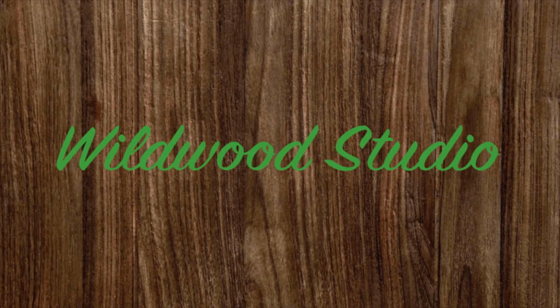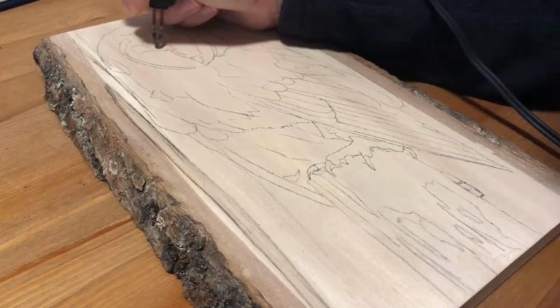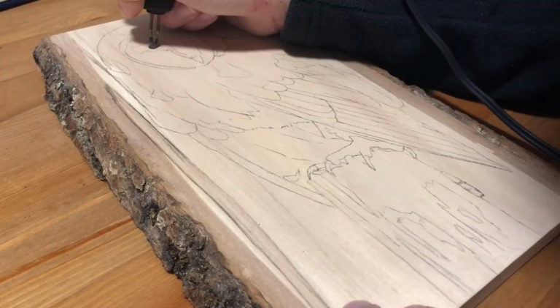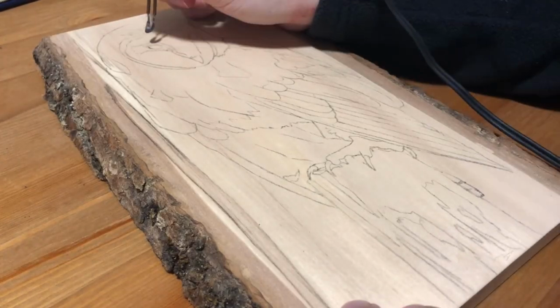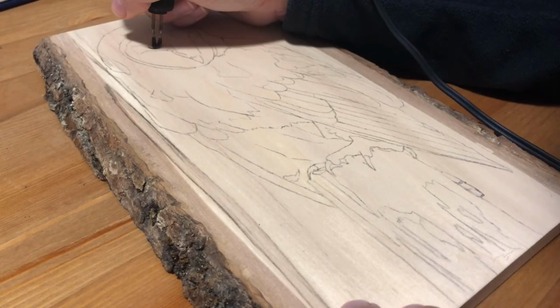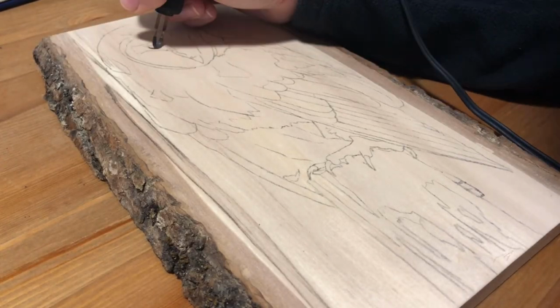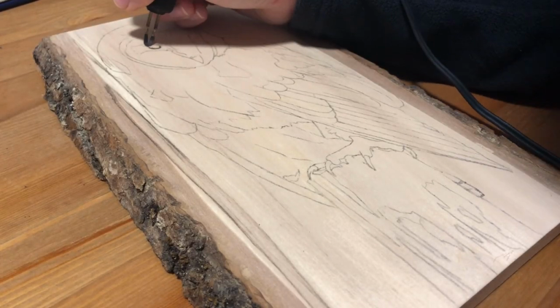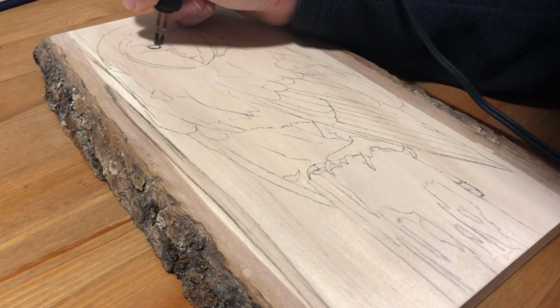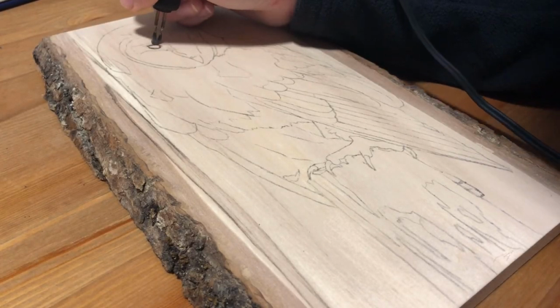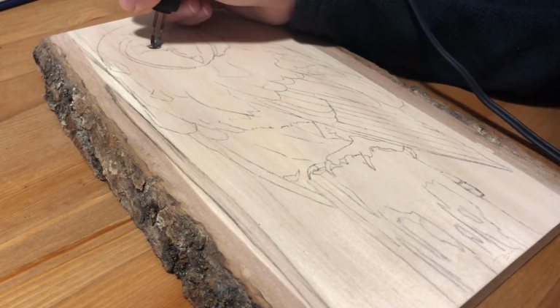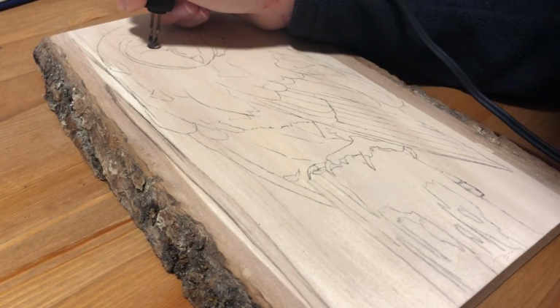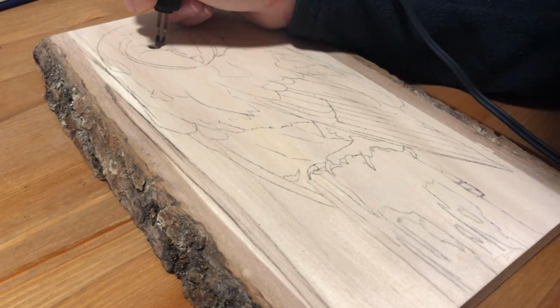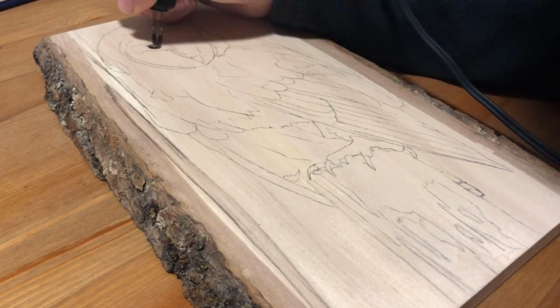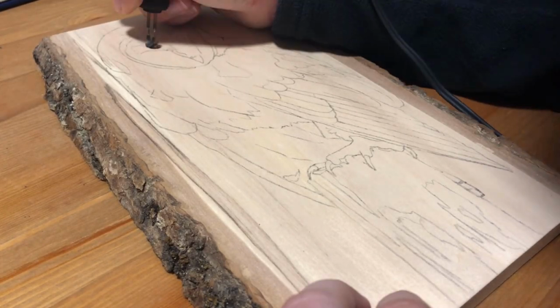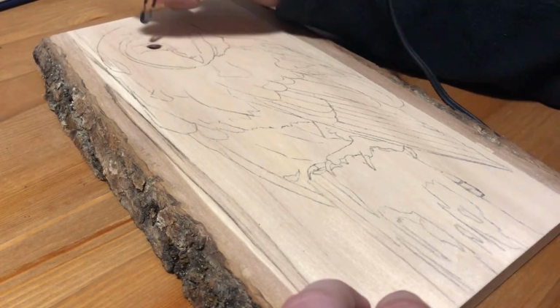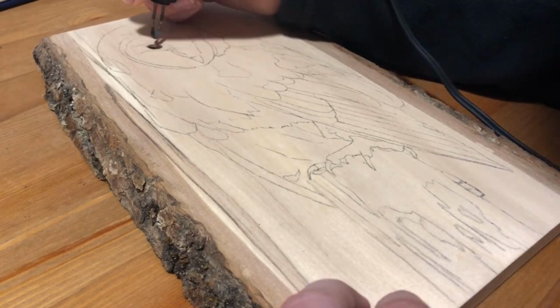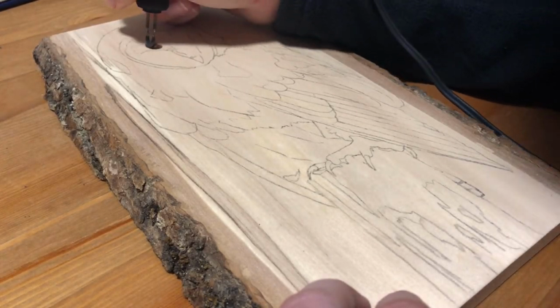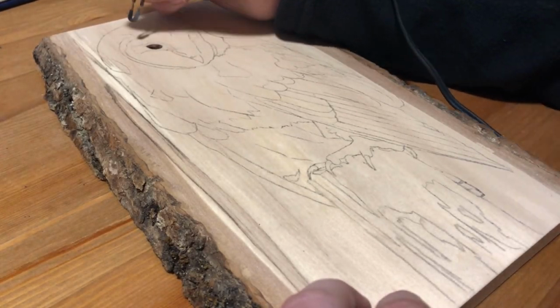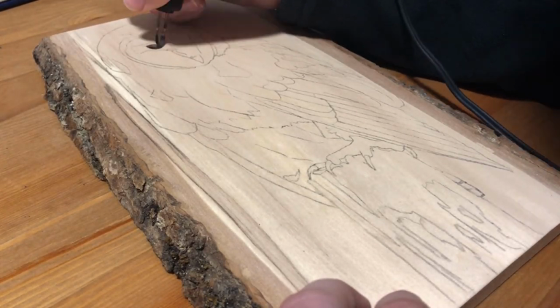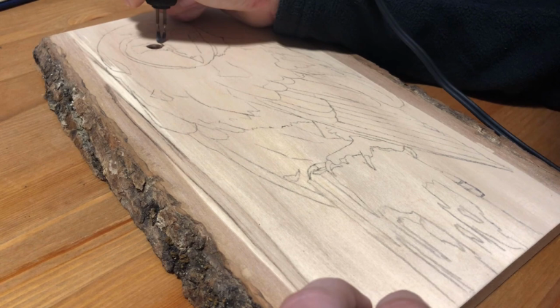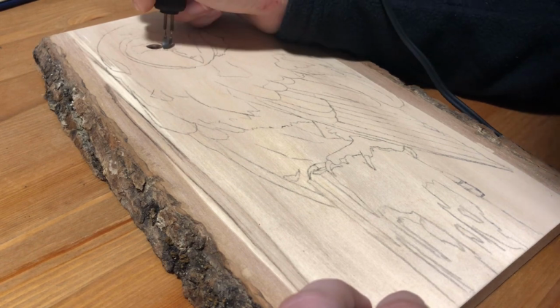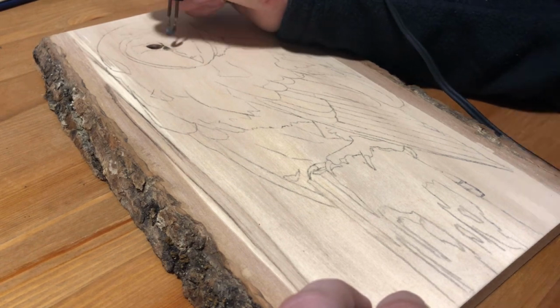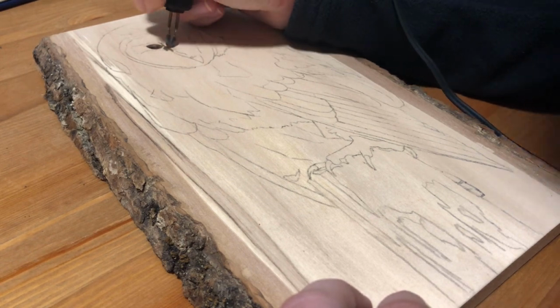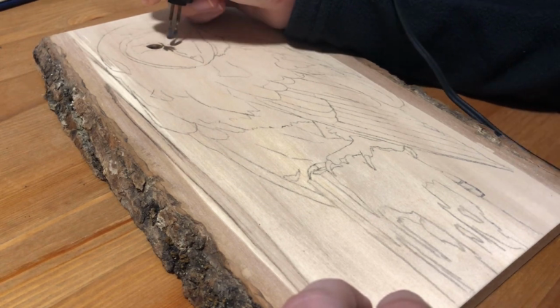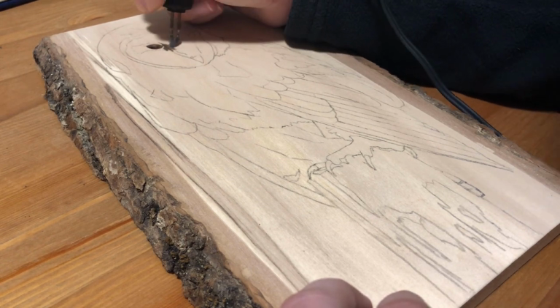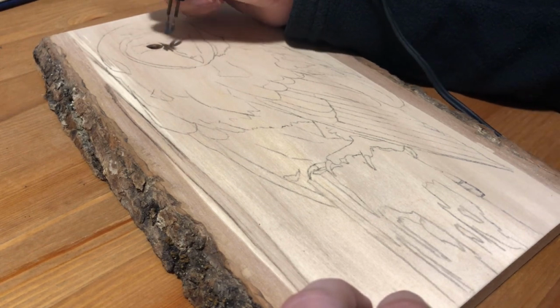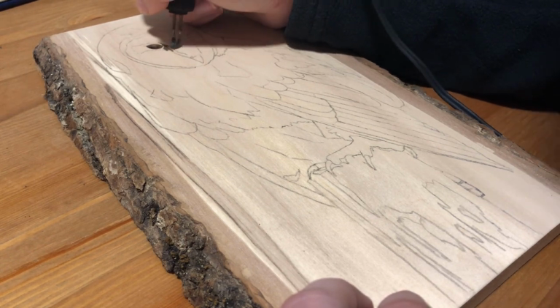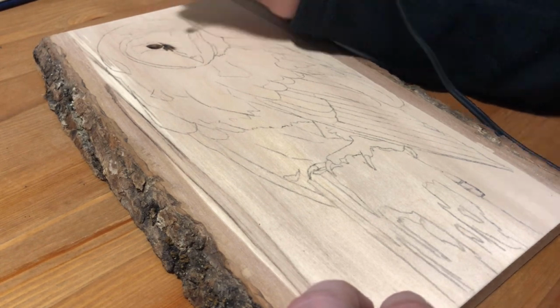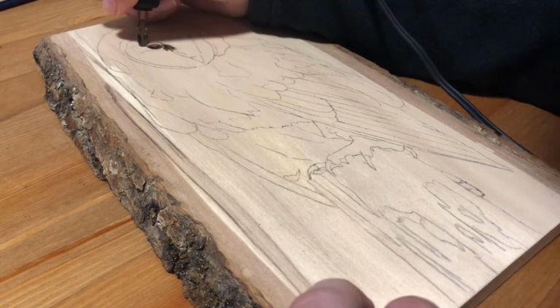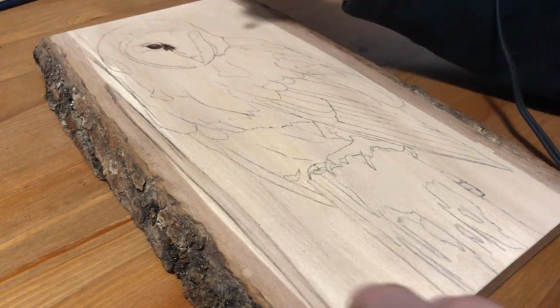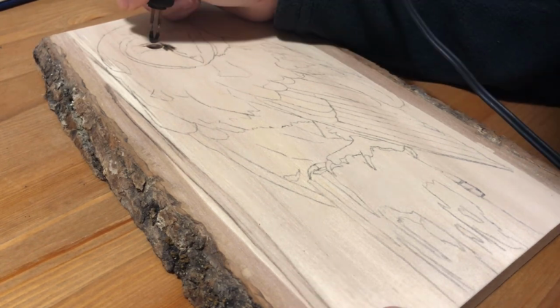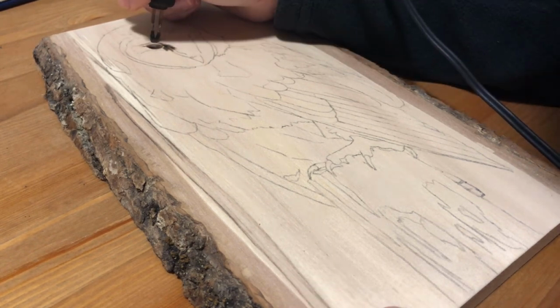Hey guys, welcome to Wildwood Studio. I'm Sarah and in this video I'm going to be doing a wood burning of a barn owl.